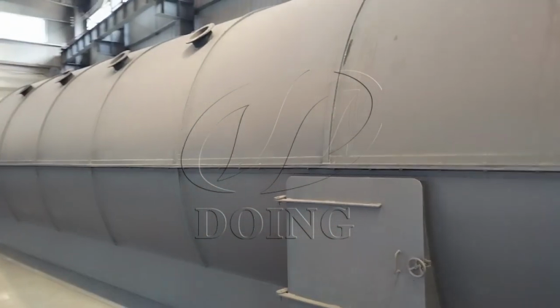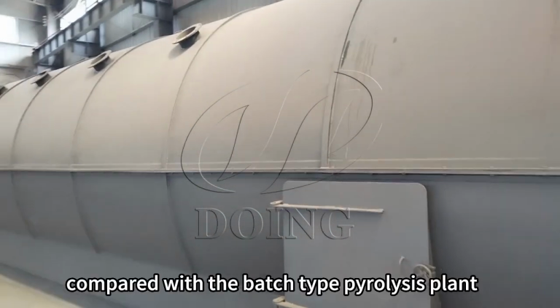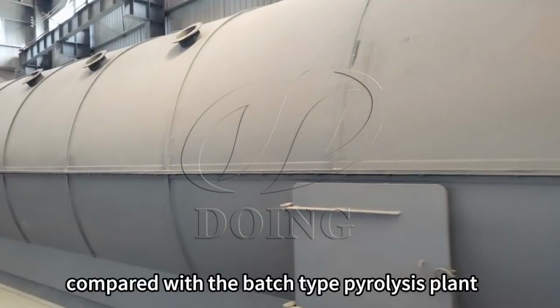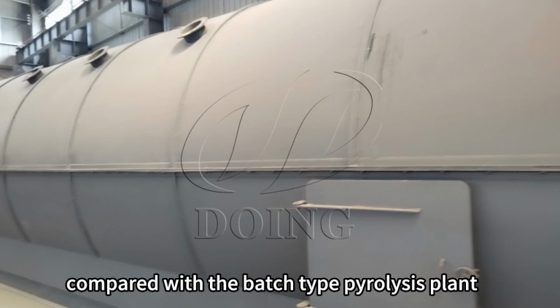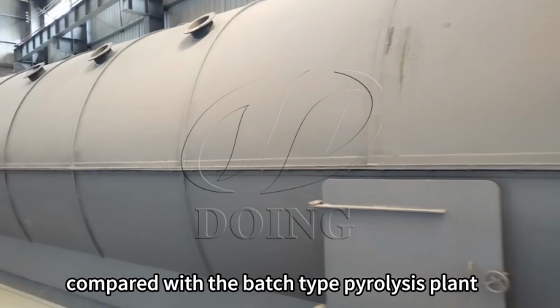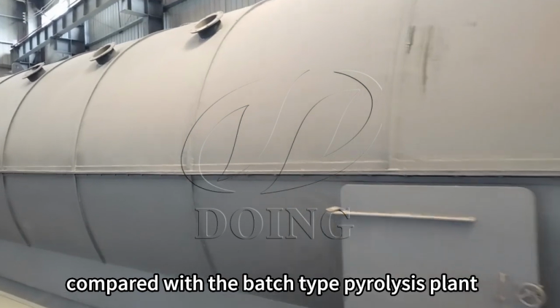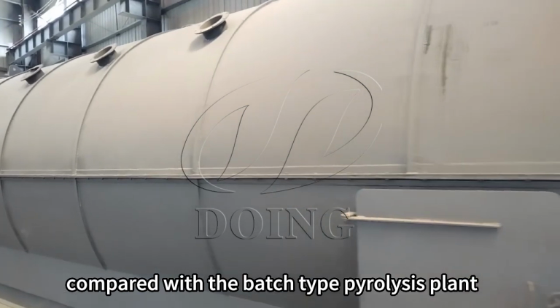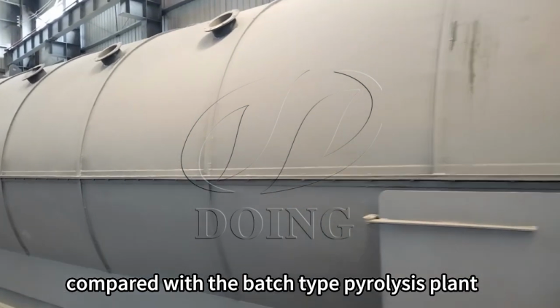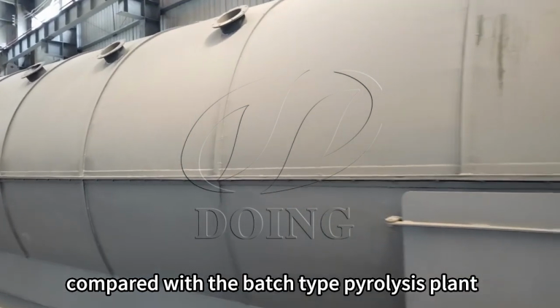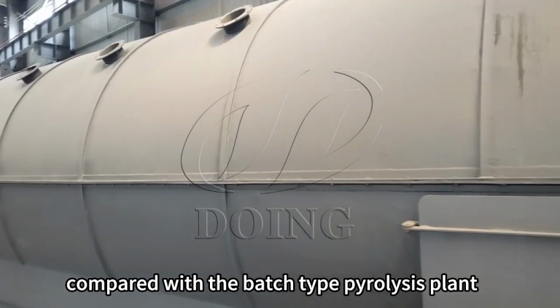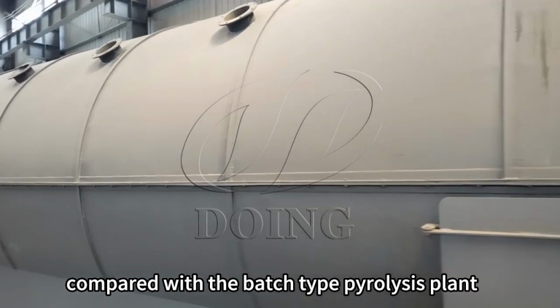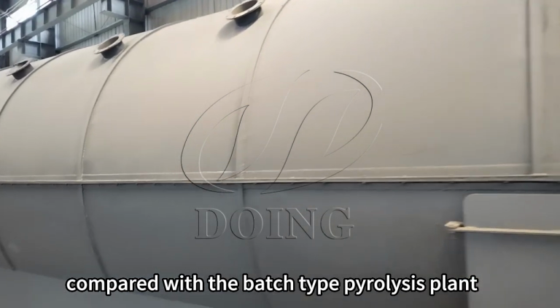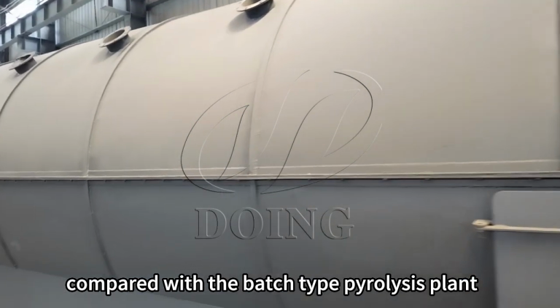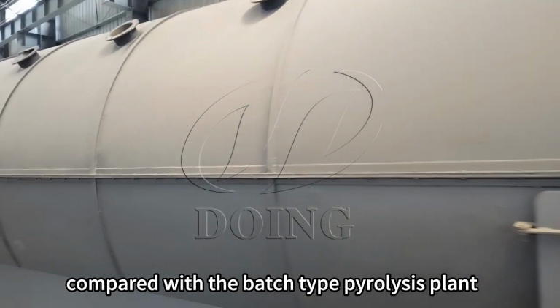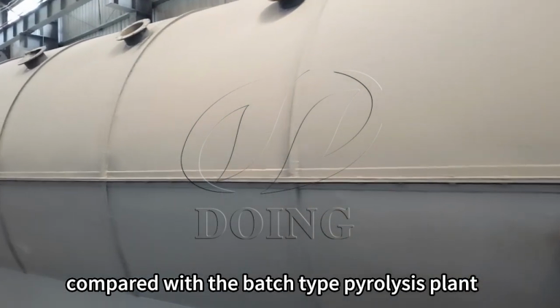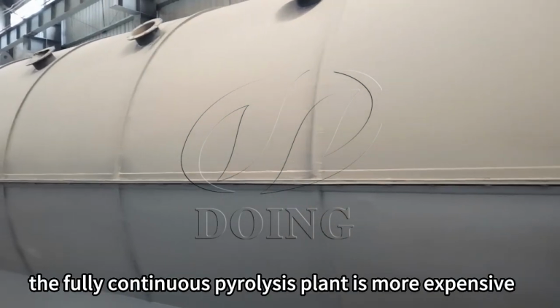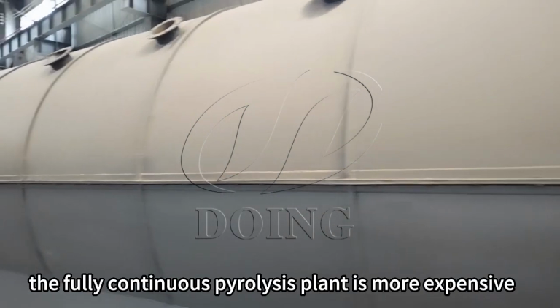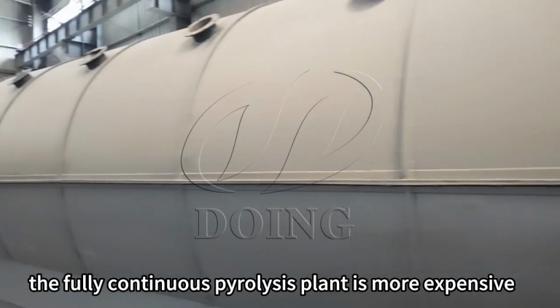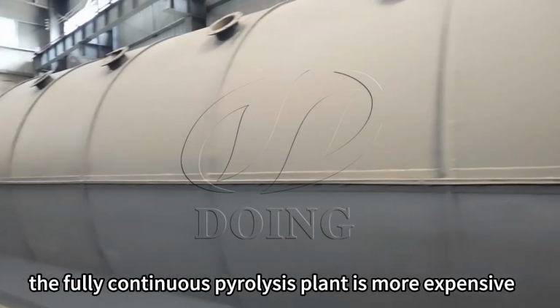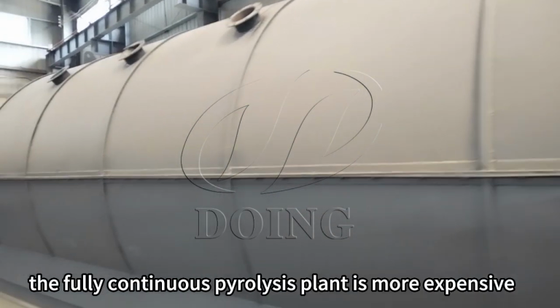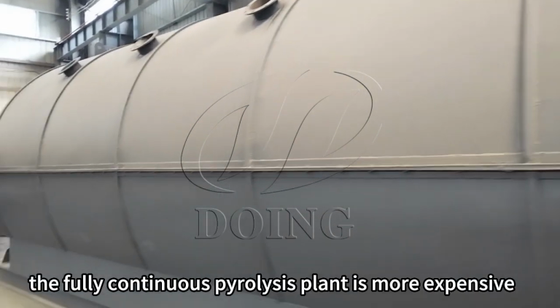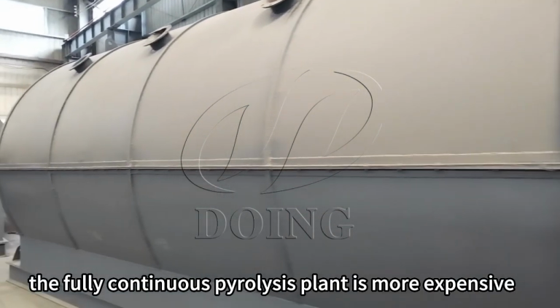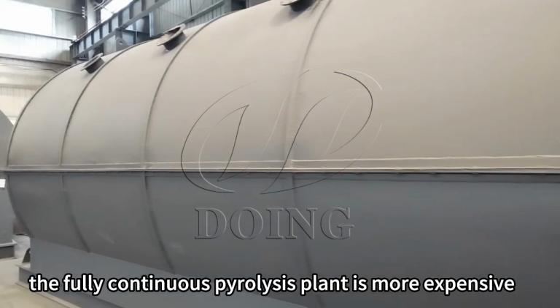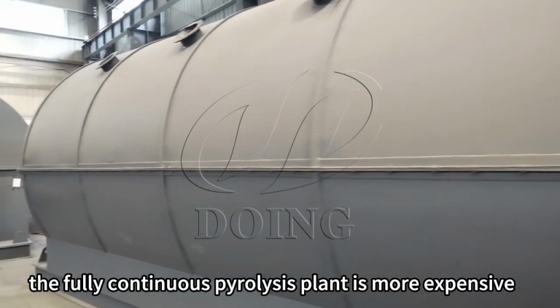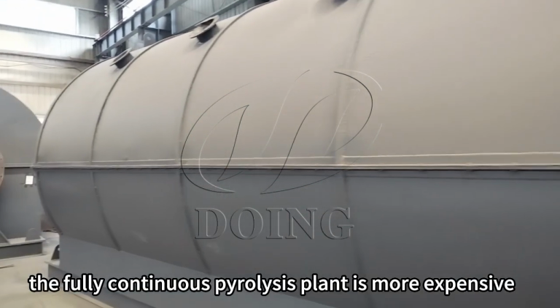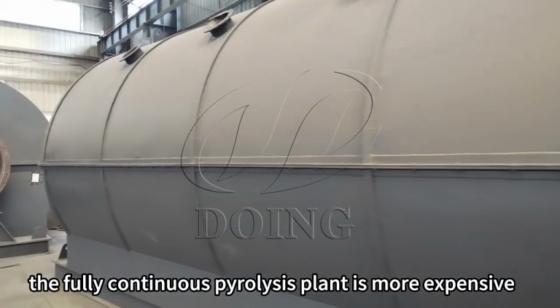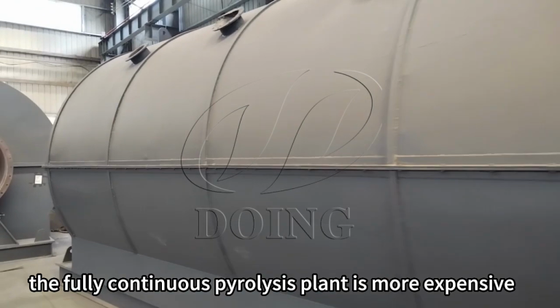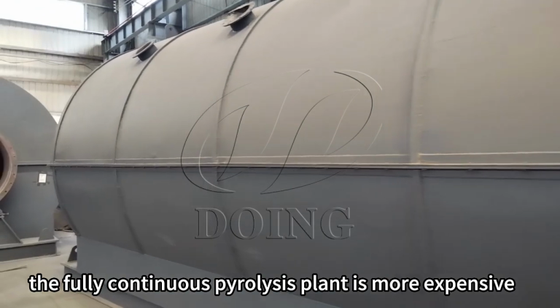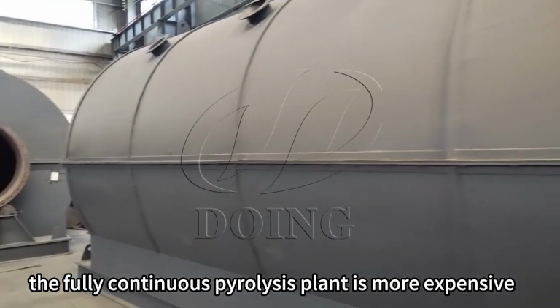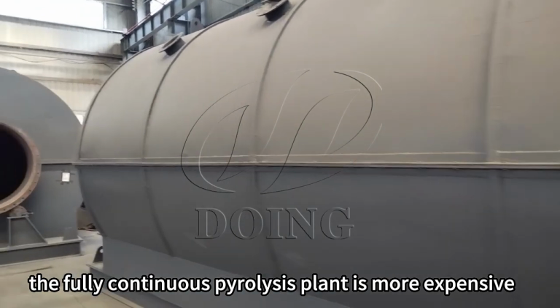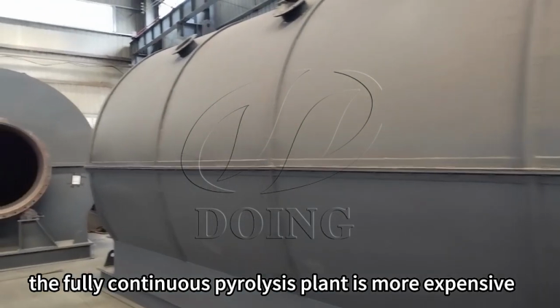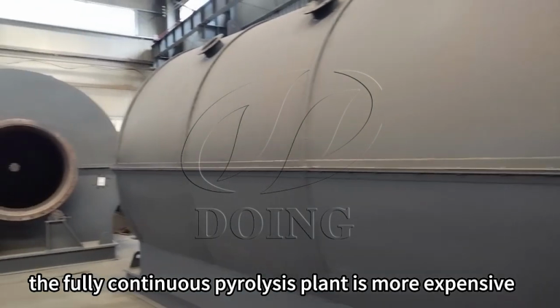Compared with the batch type pyrolysis plant, the fully continuous pyrolysis plant is more expensive.